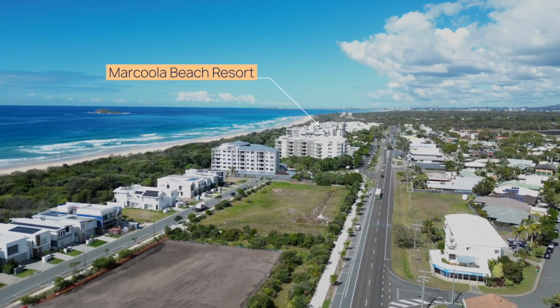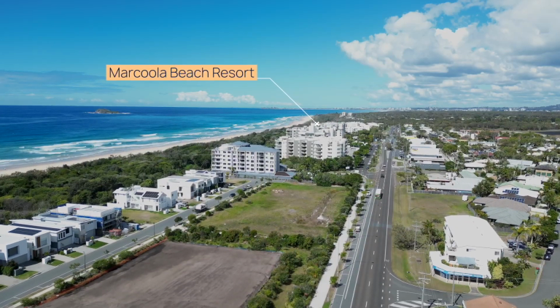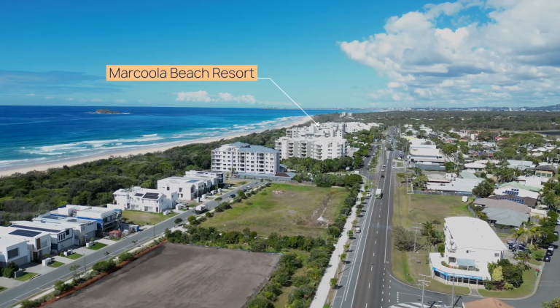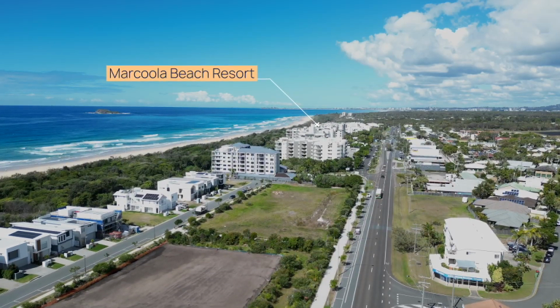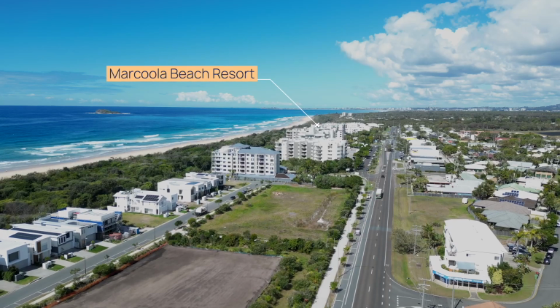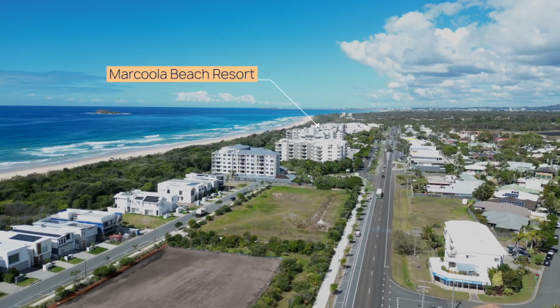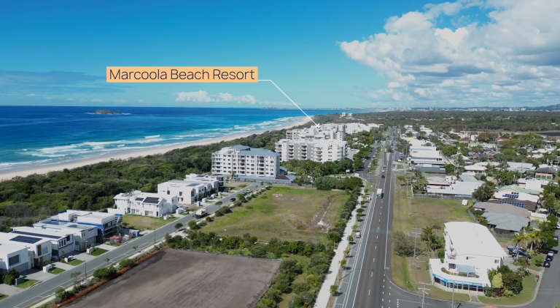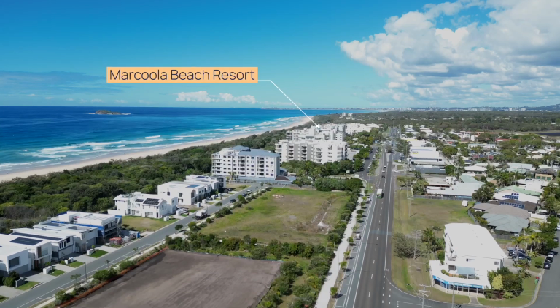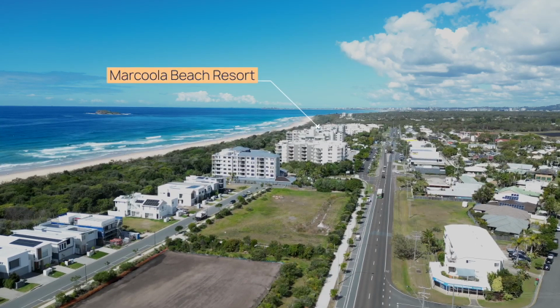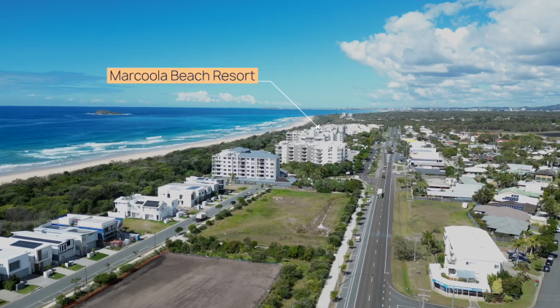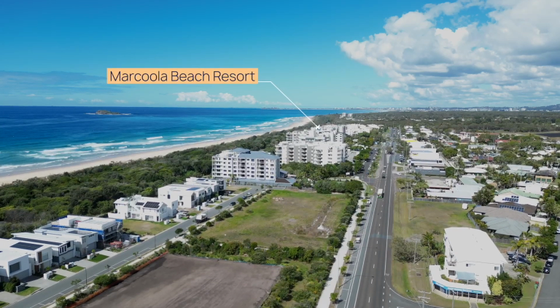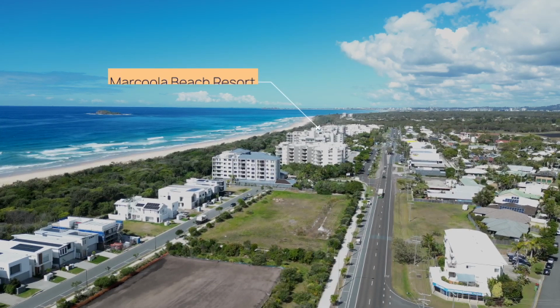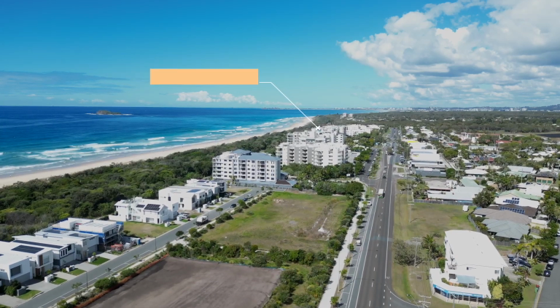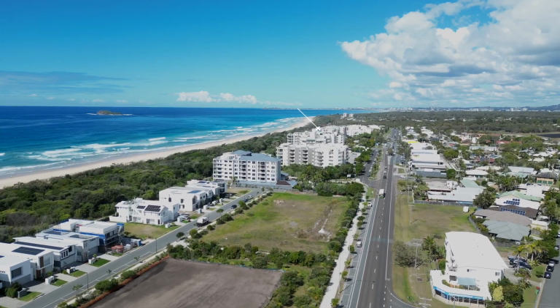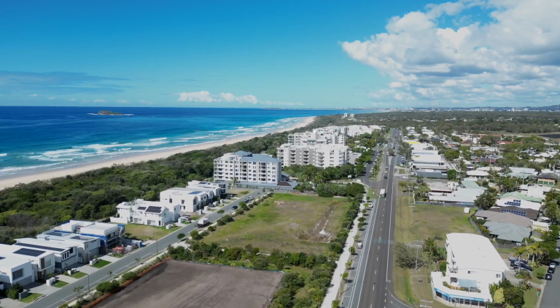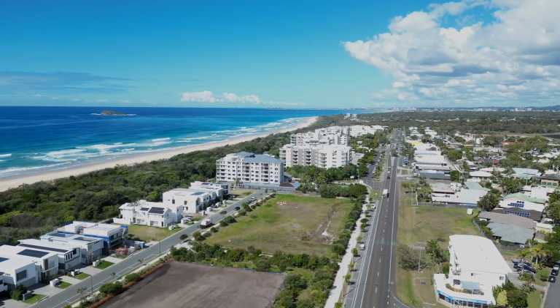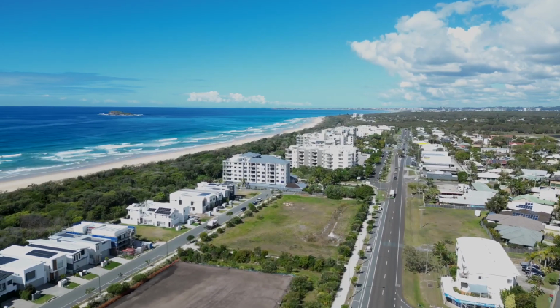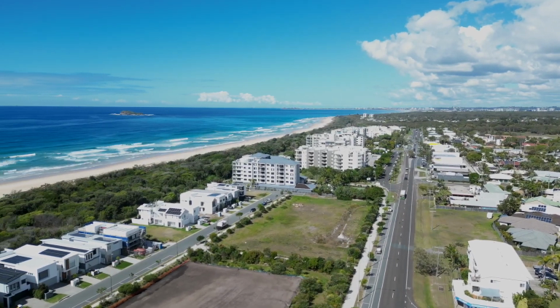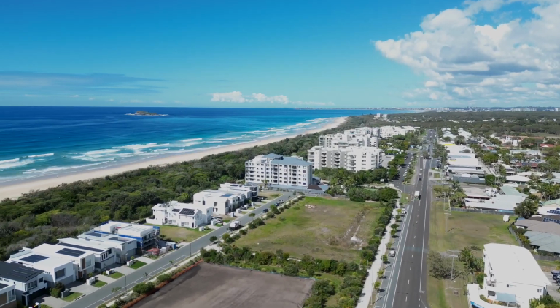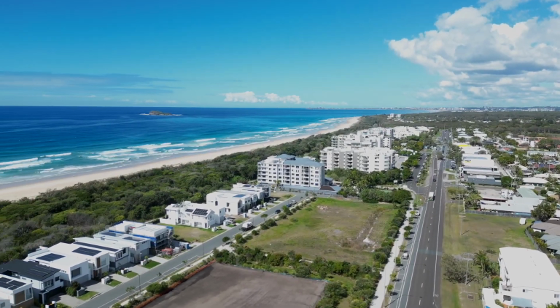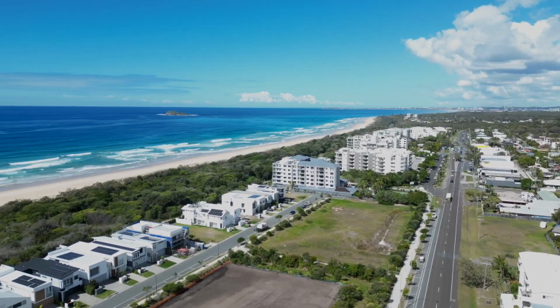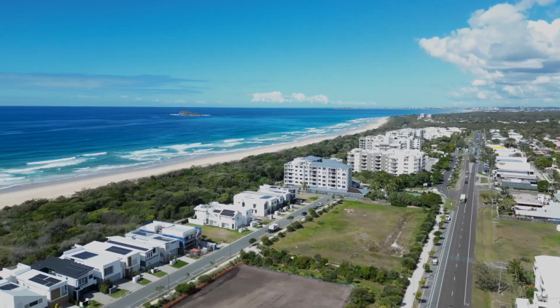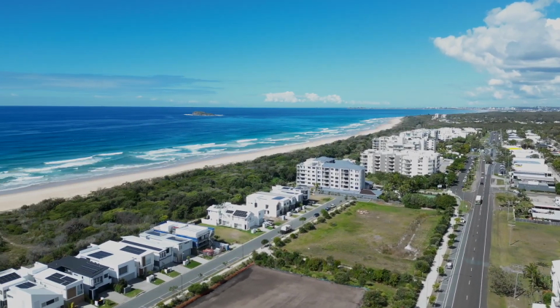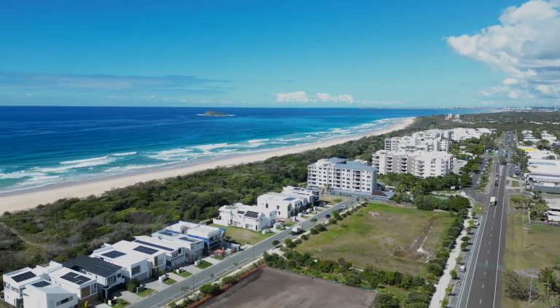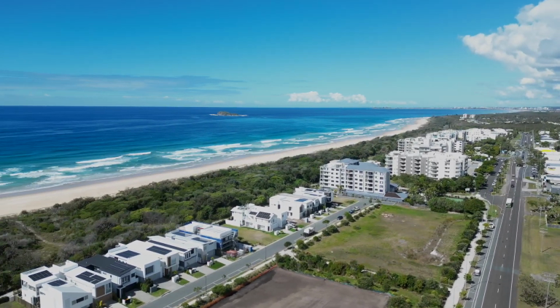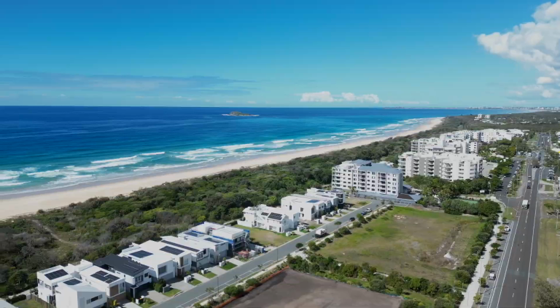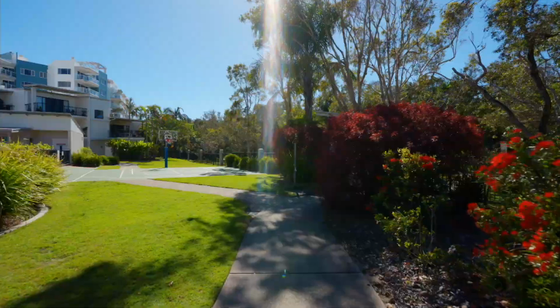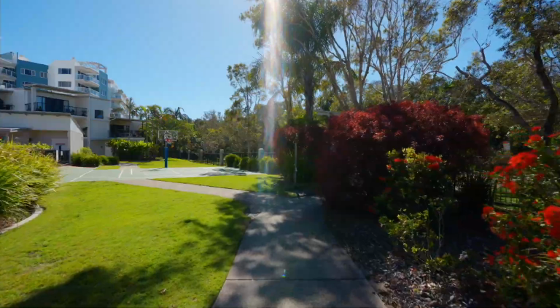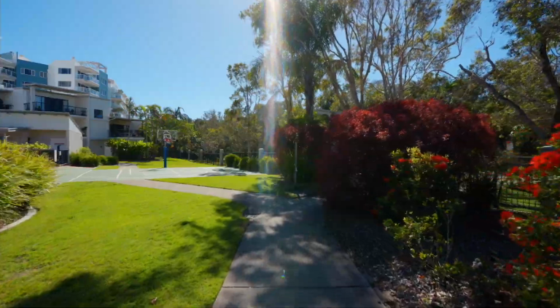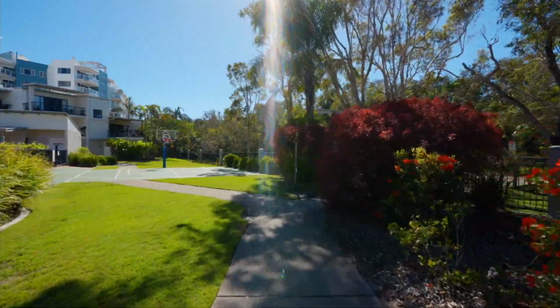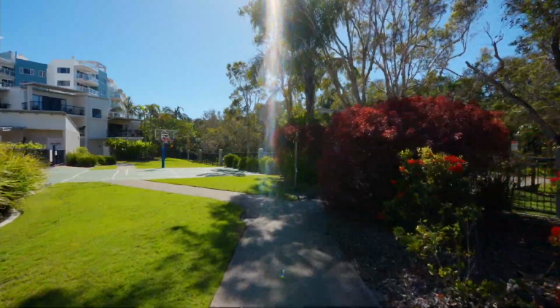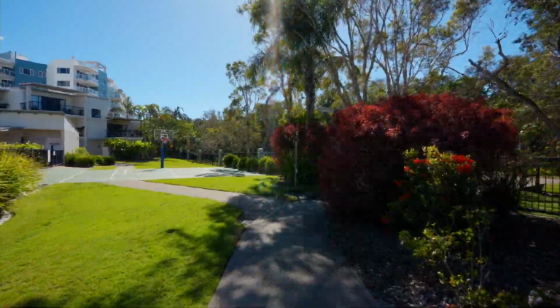When we say only meters from the beach, we really mean it. It's a 50-meter walk and you're on the sand of a patrolled beach.